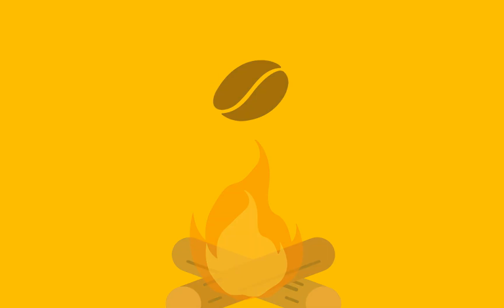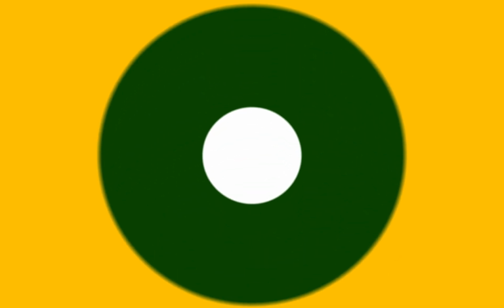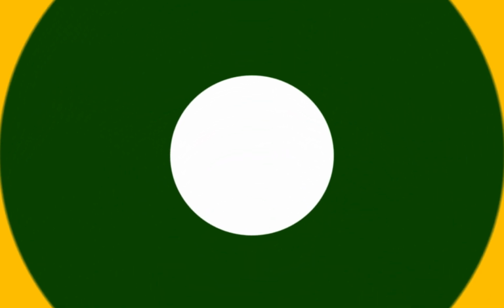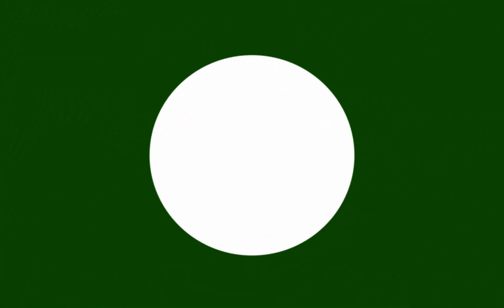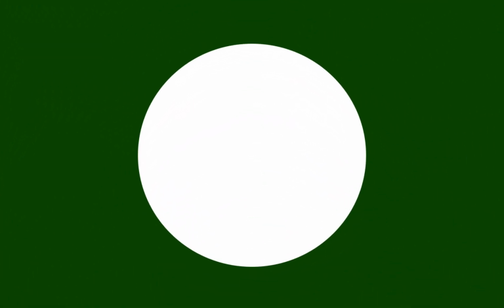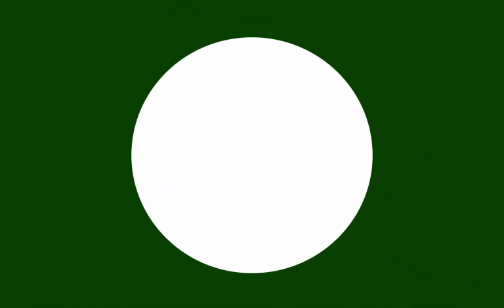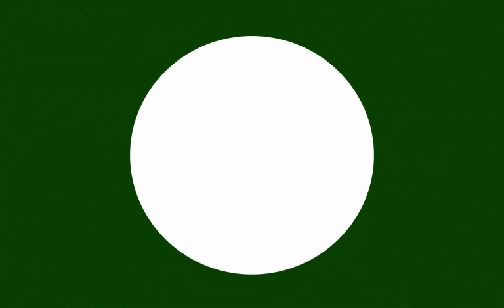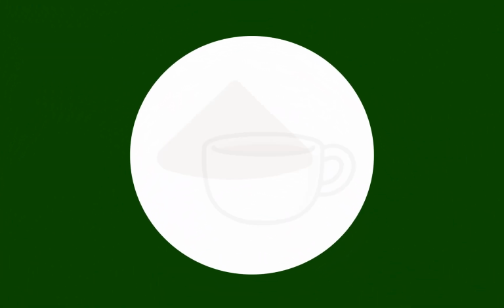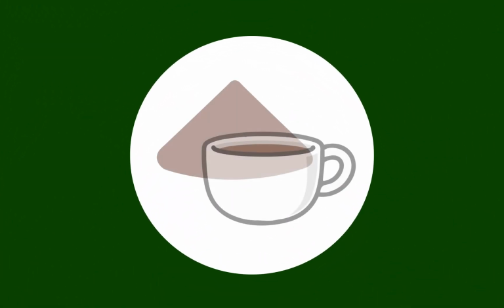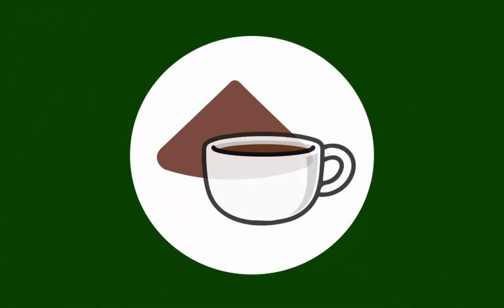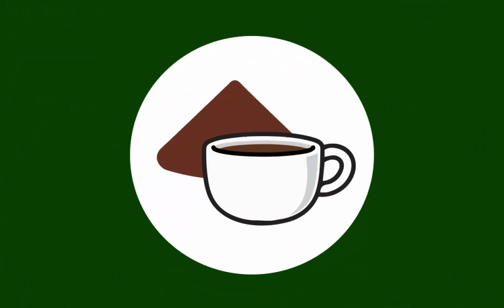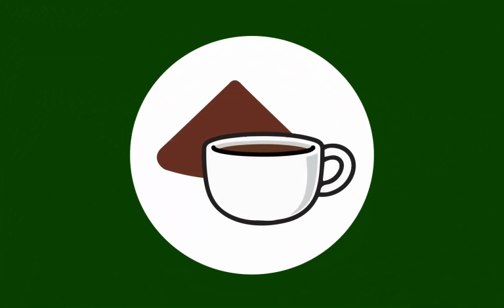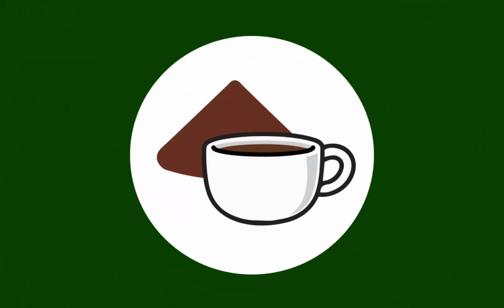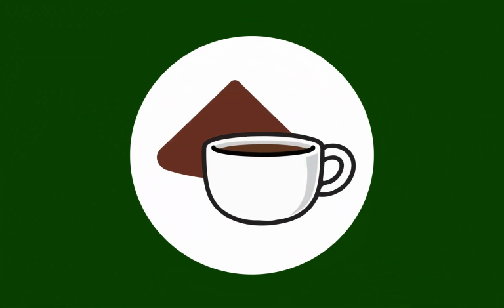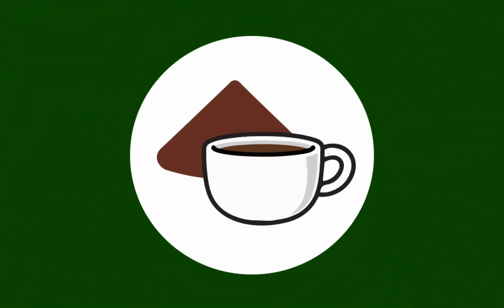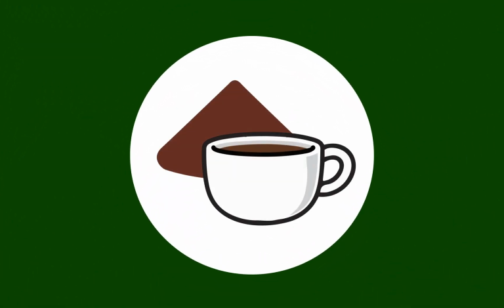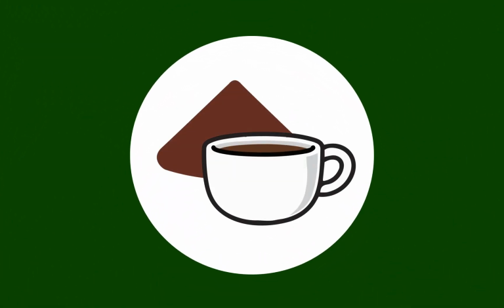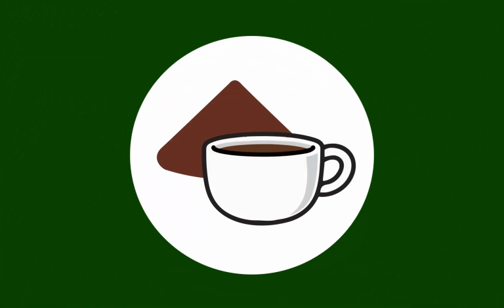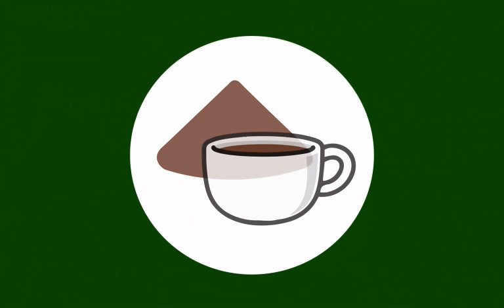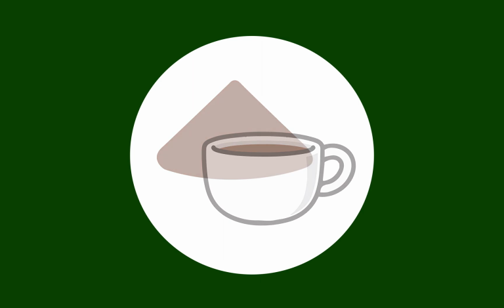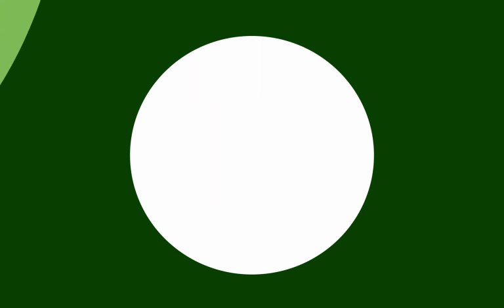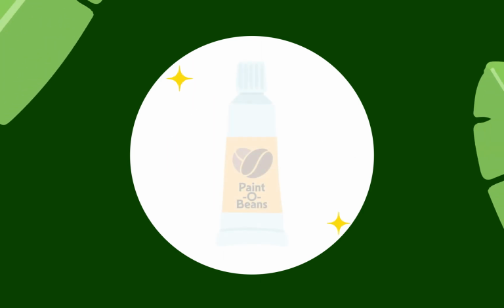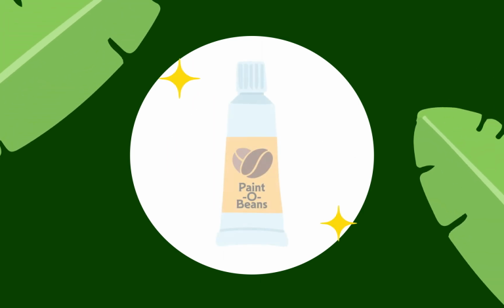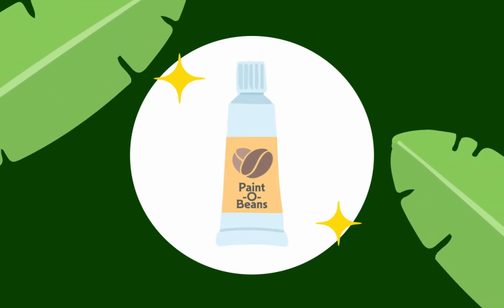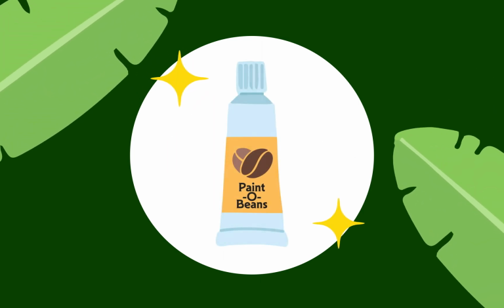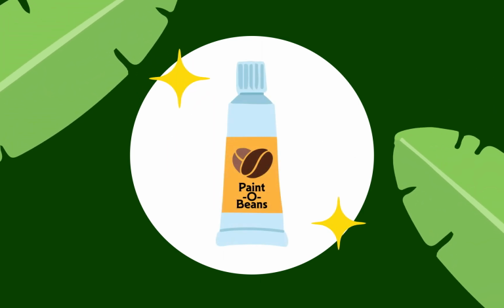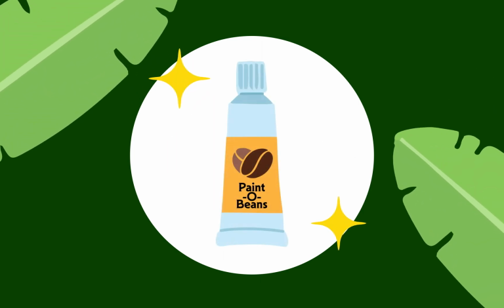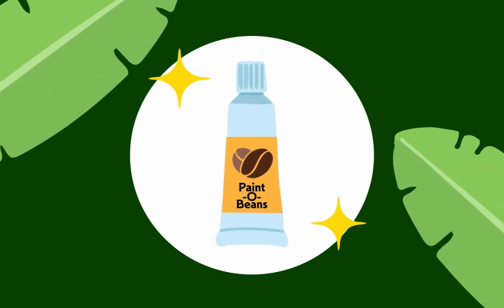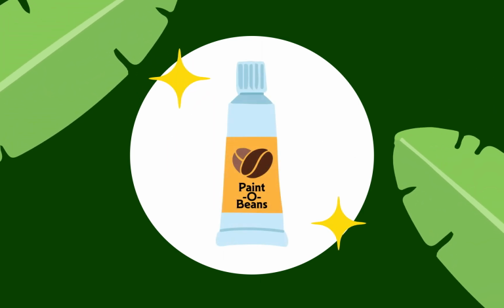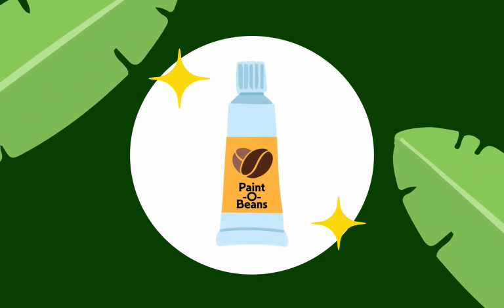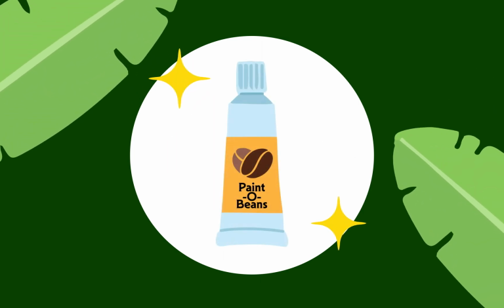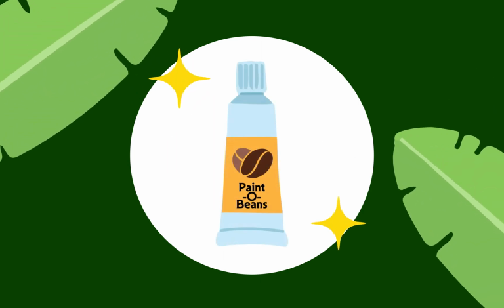In conclusion, rather than letting our coffee grounds end up in landfills, let's repurpose them into a wonderful eco-friendly paint.